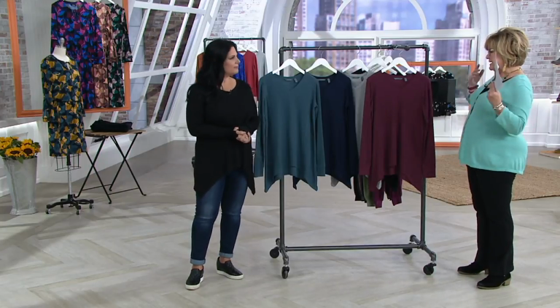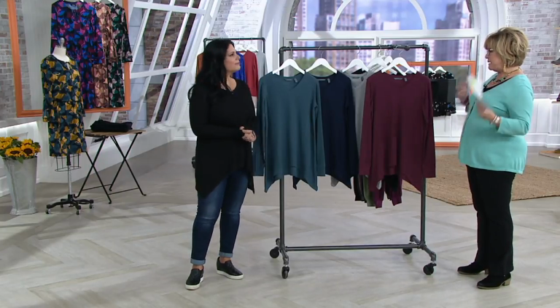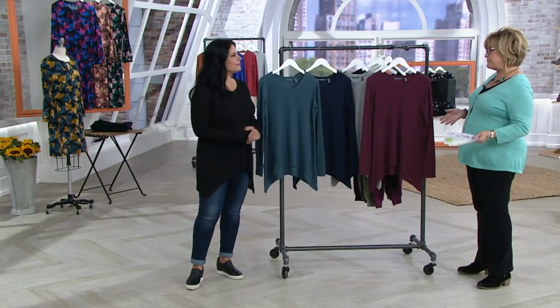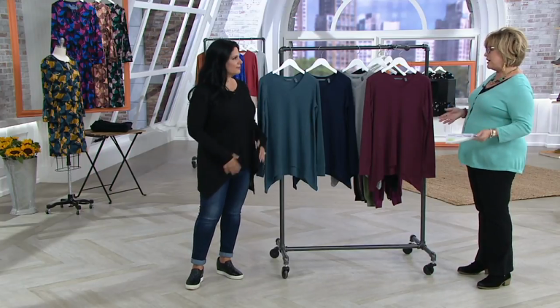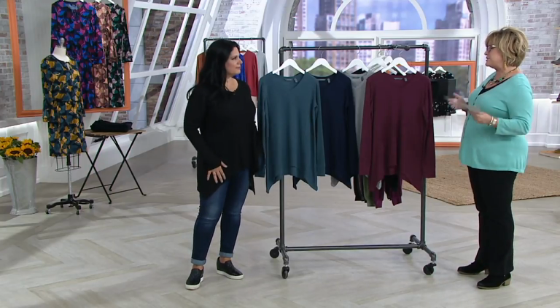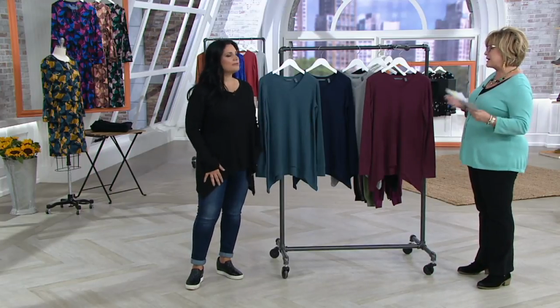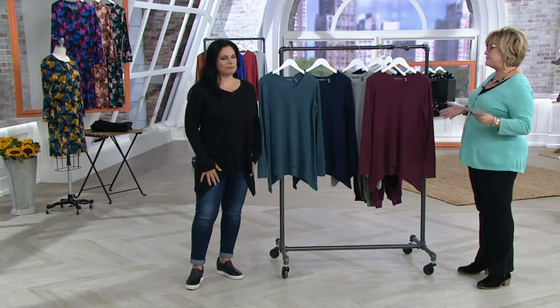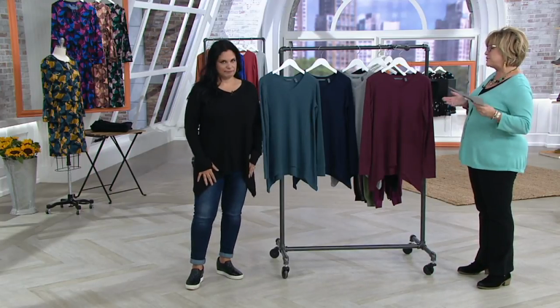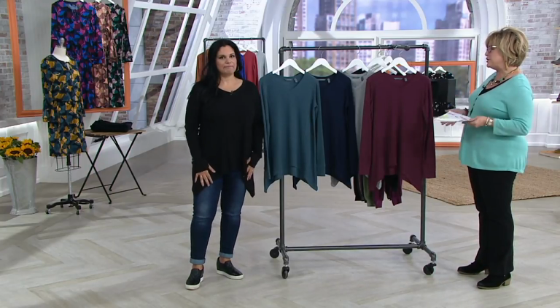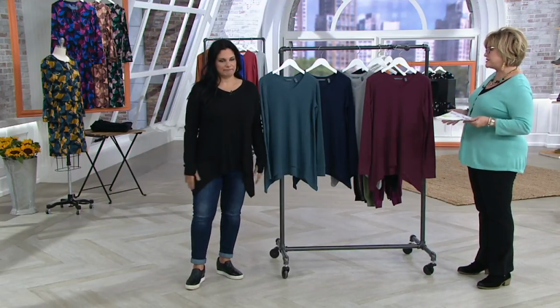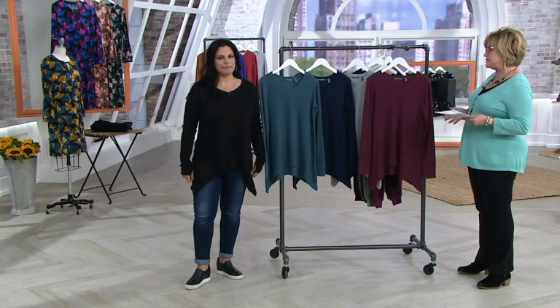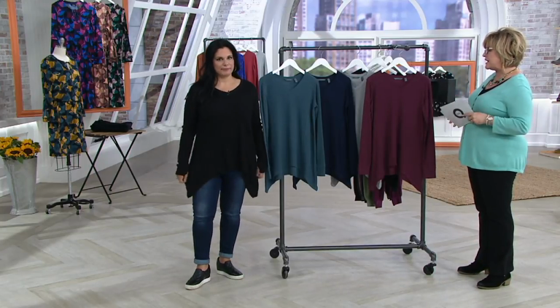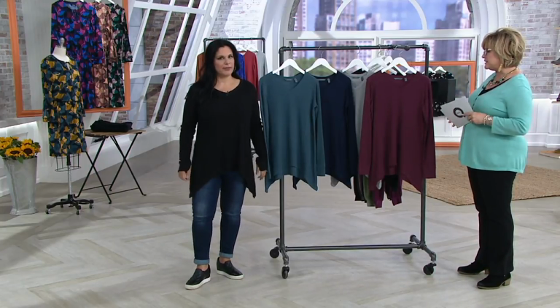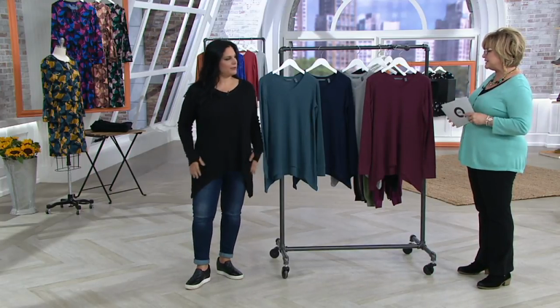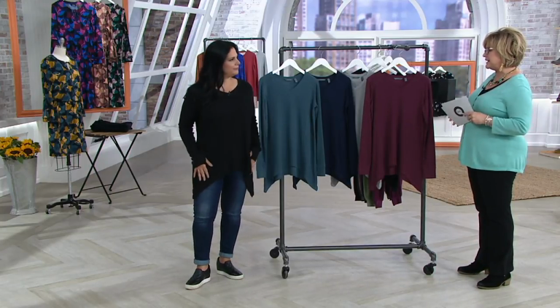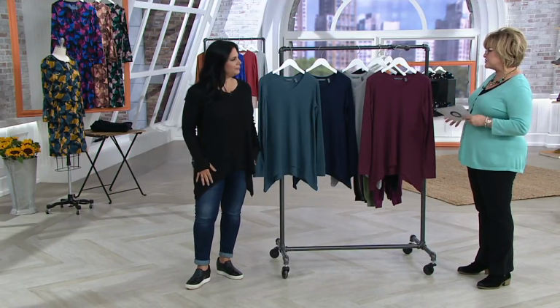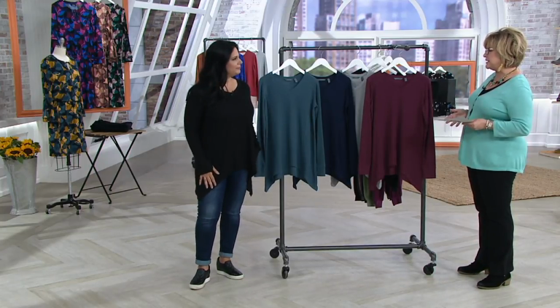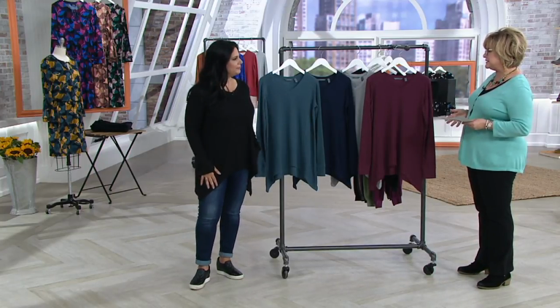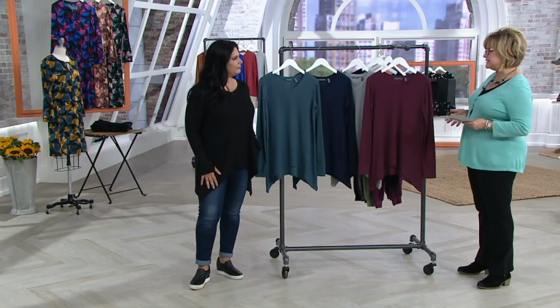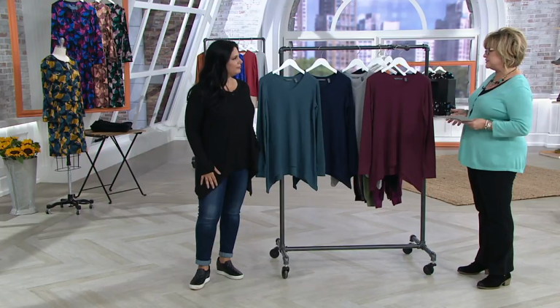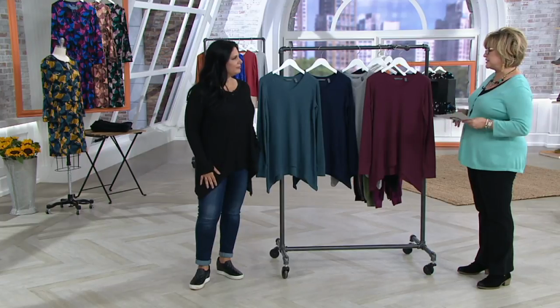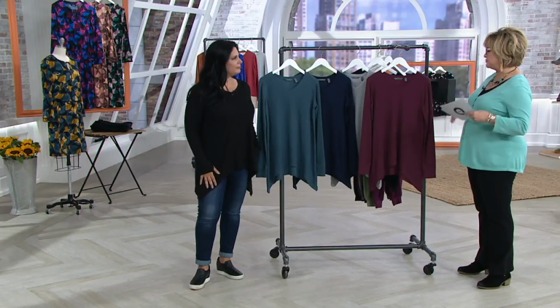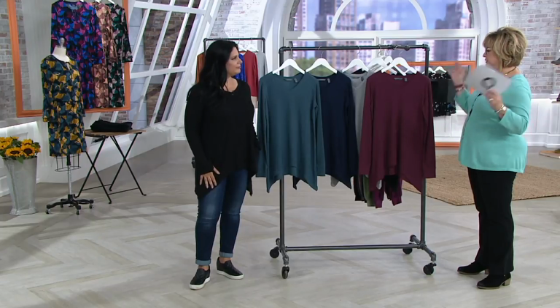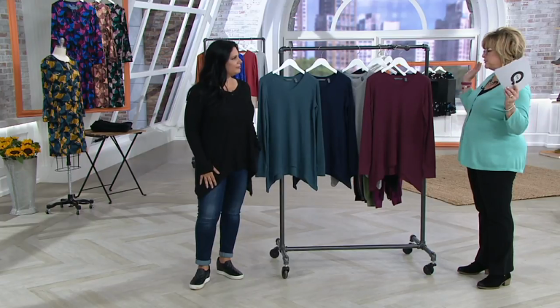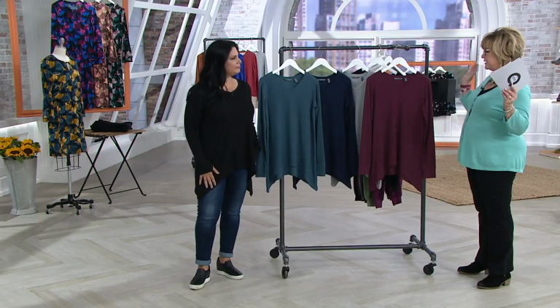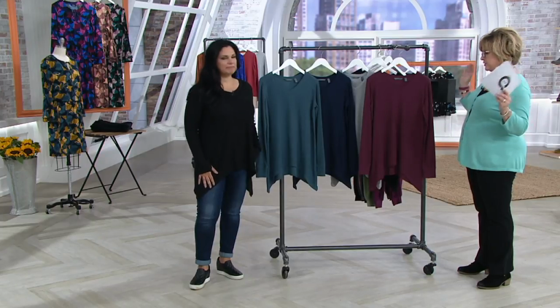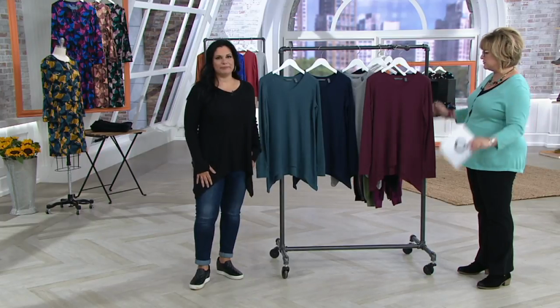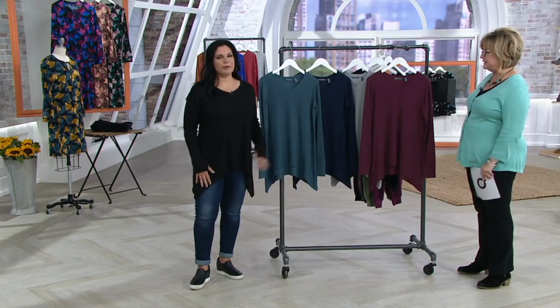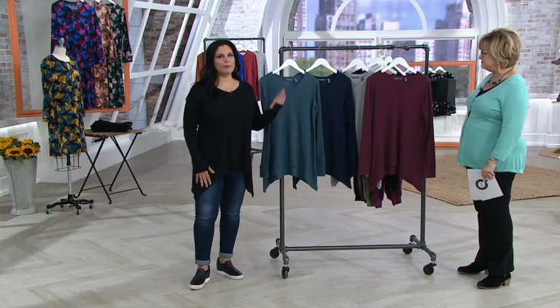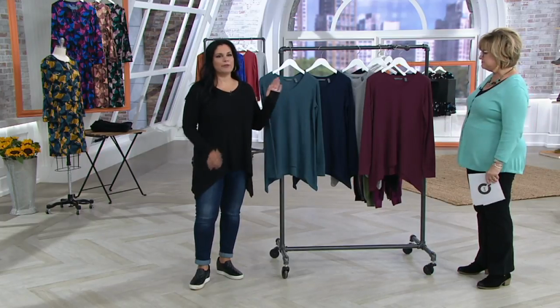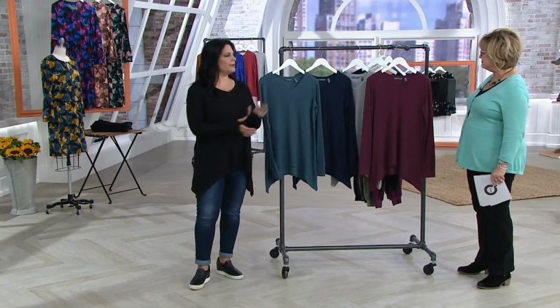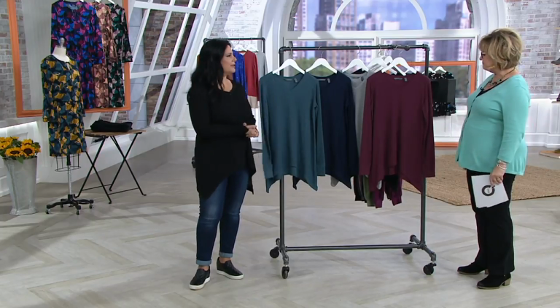This is just one of those great relaxed fit — pop it on, you're comfy, you're cozy, travel in it, lounge around in it, you look cute running around wherever.